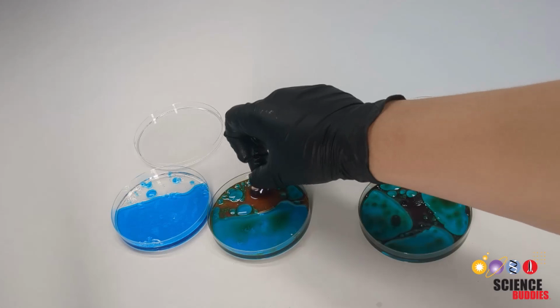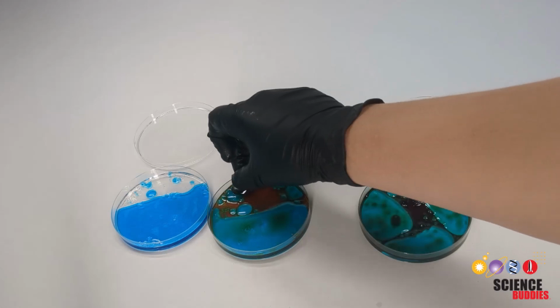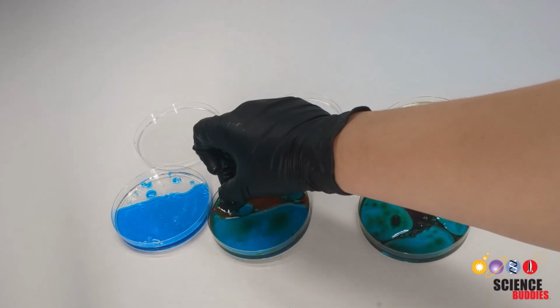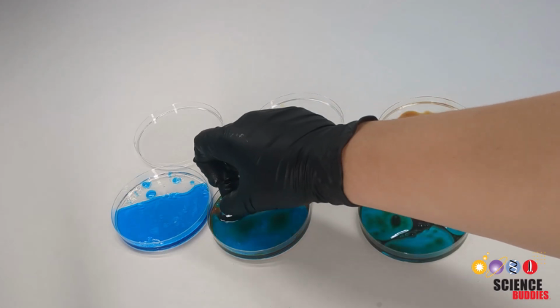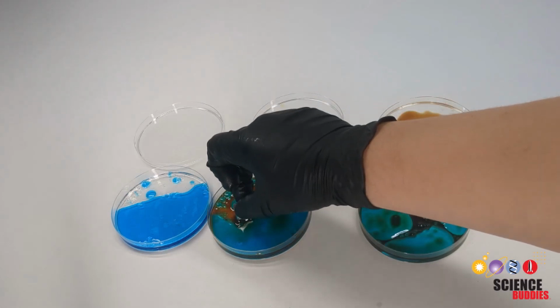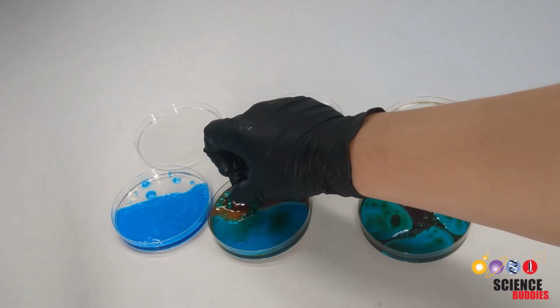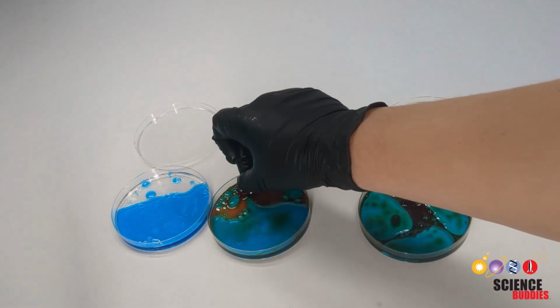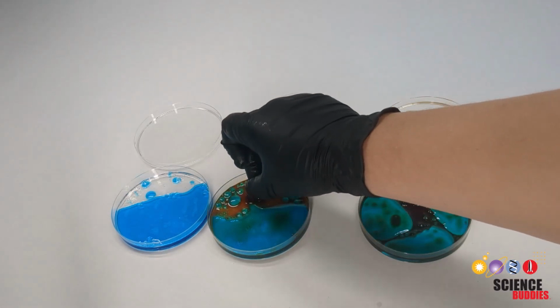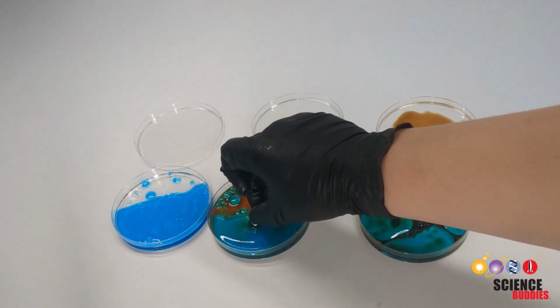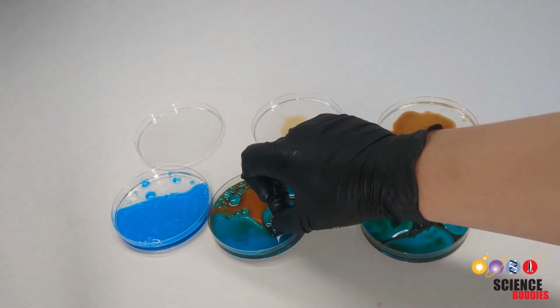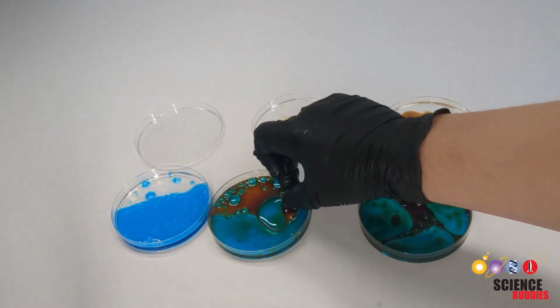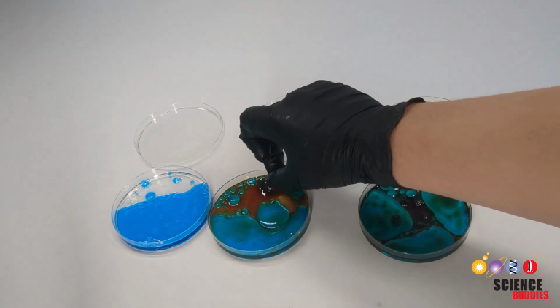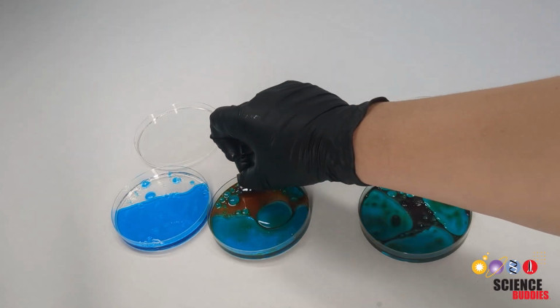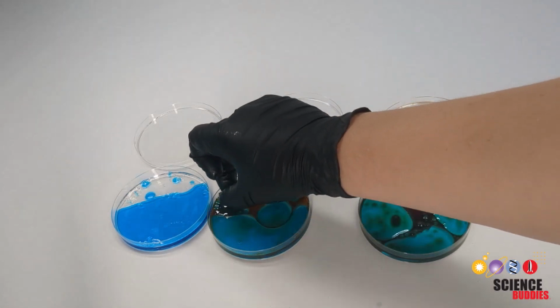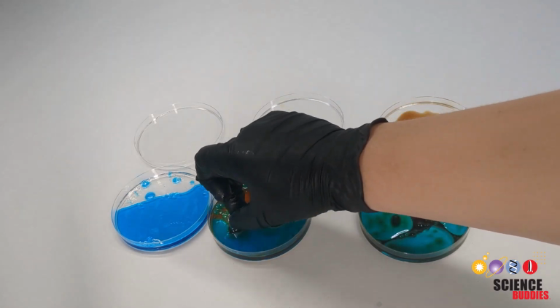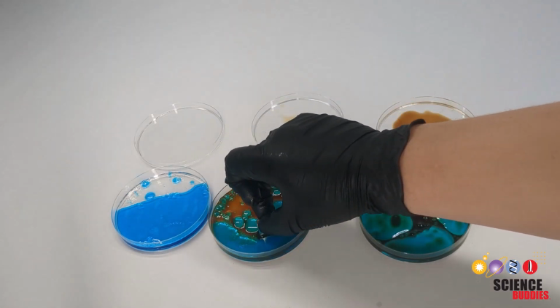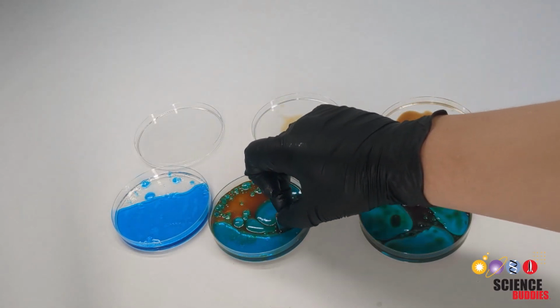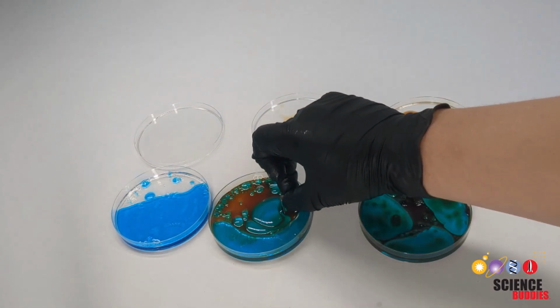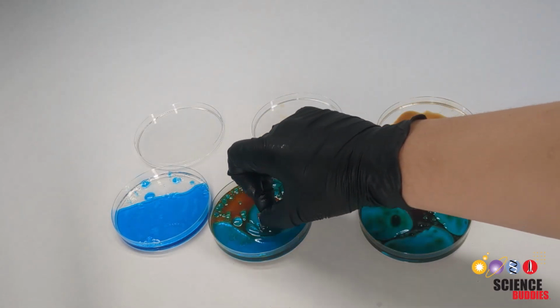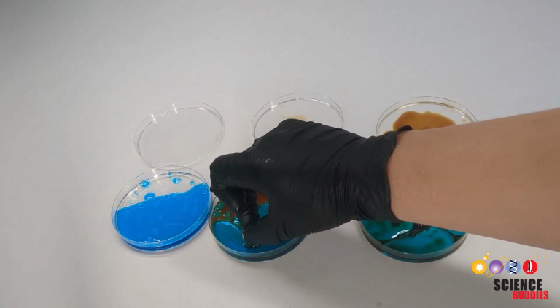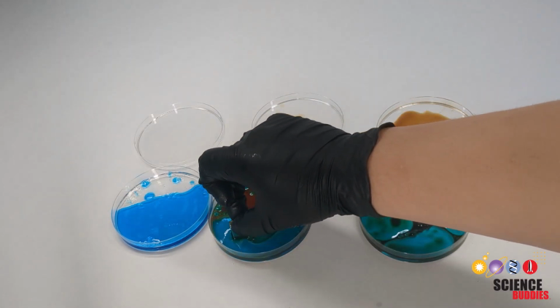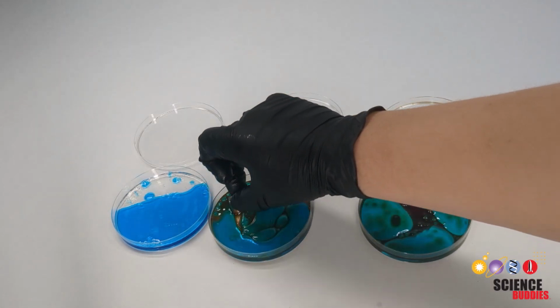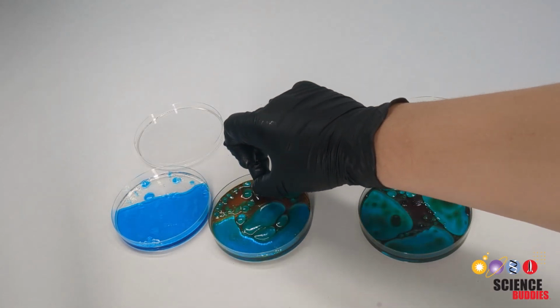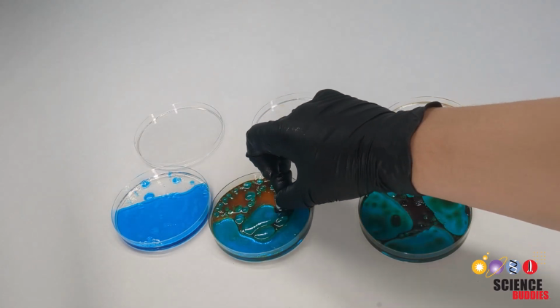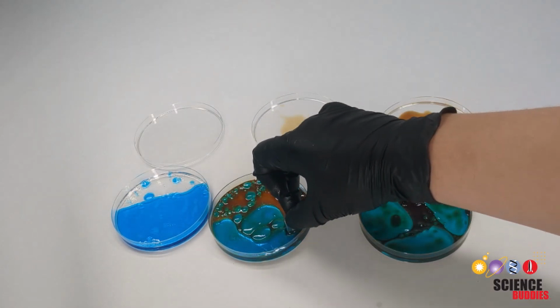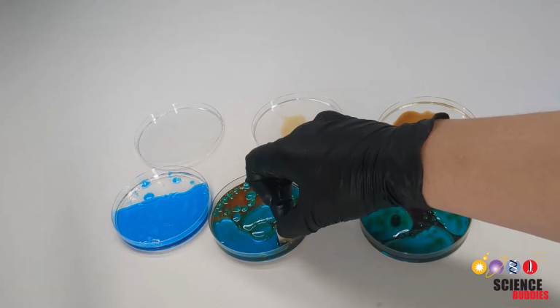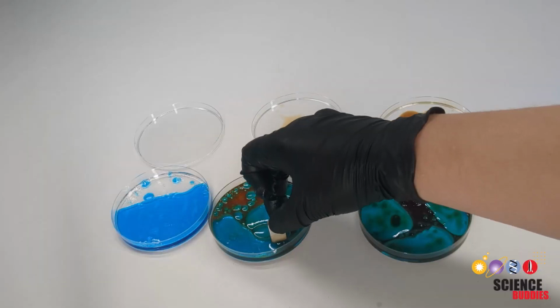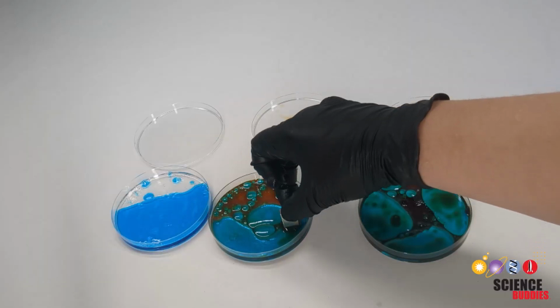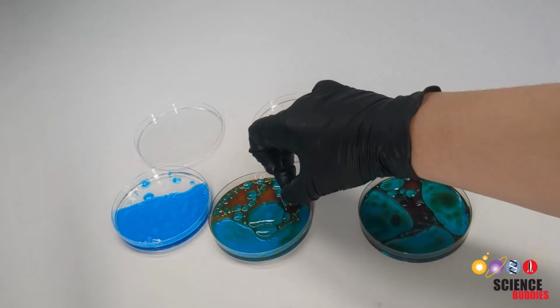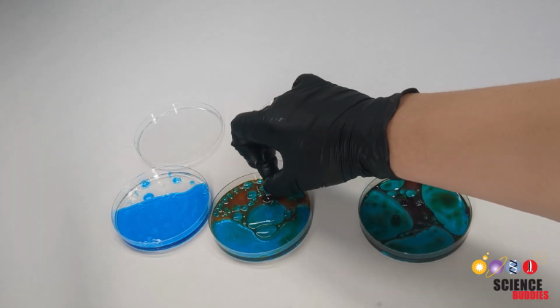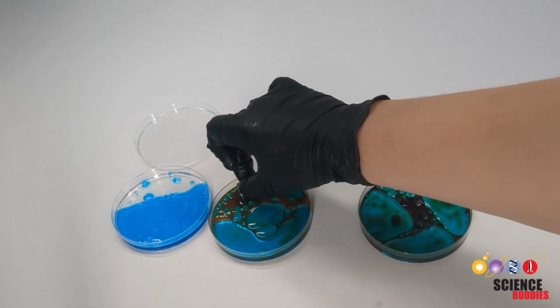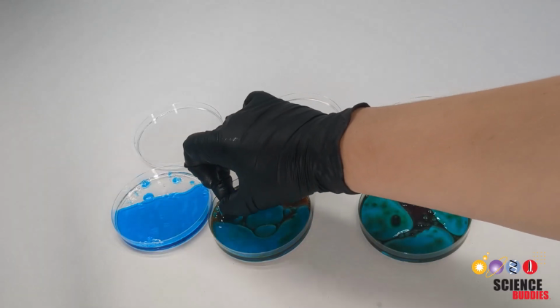In this science project you'll test how much ferrofluid it takes to remove microplastics from a water source.